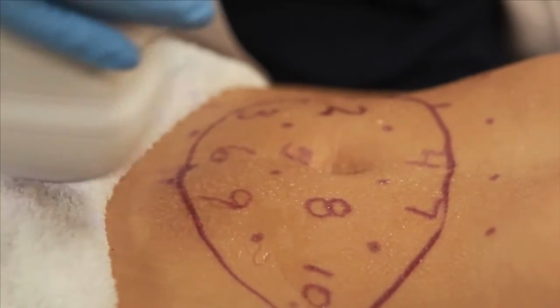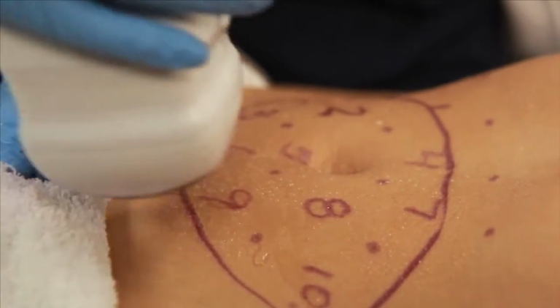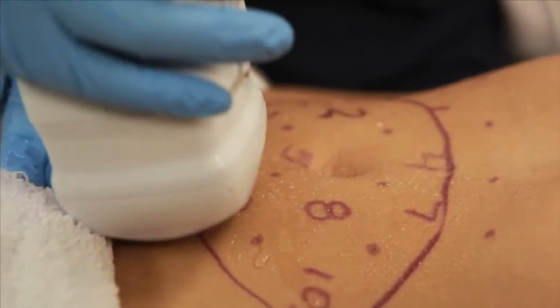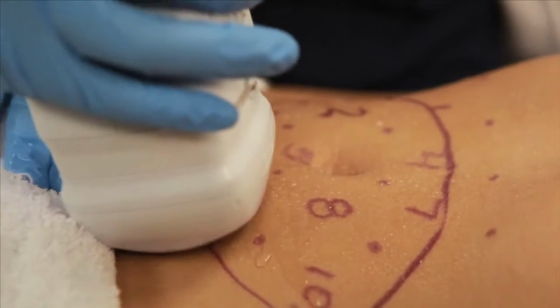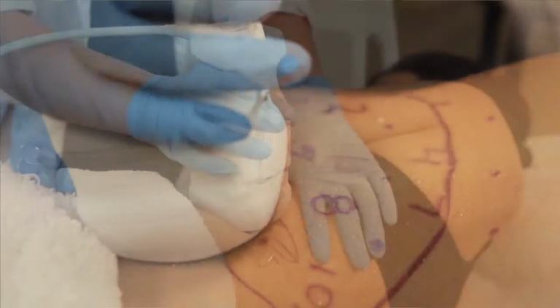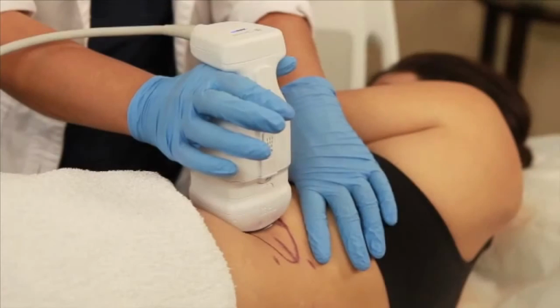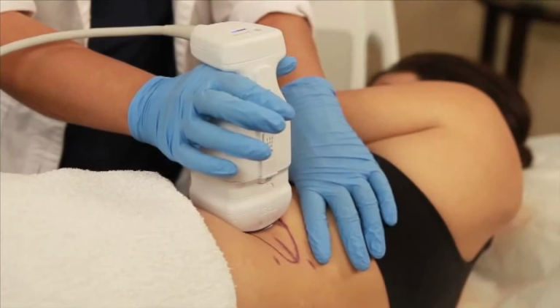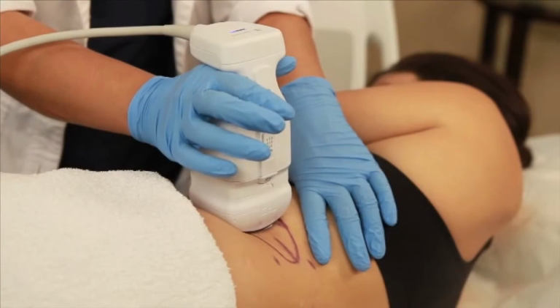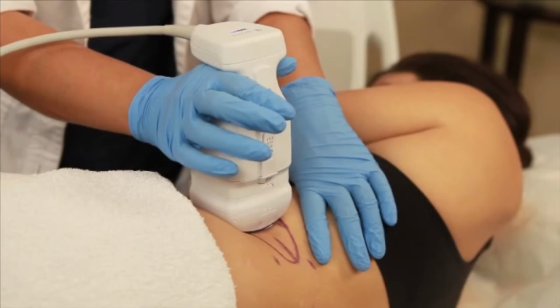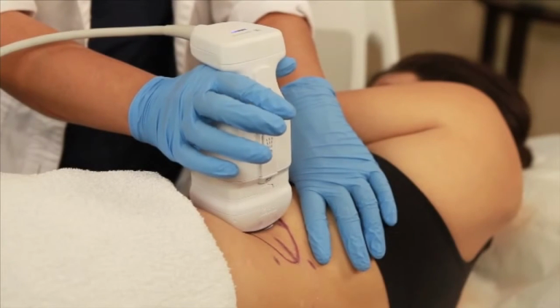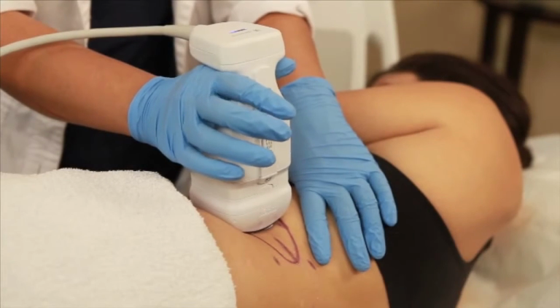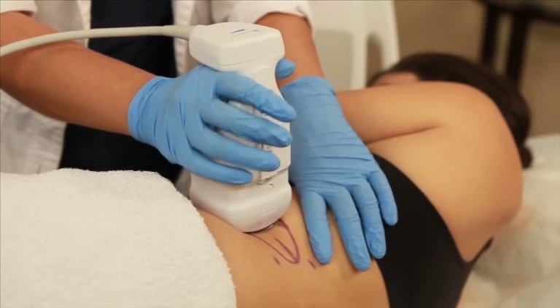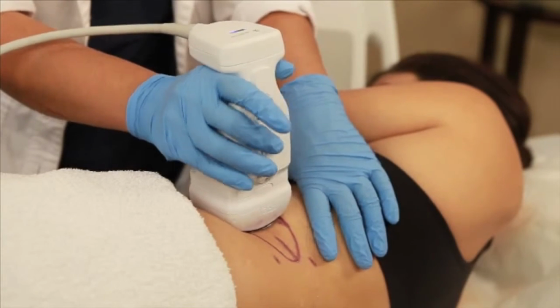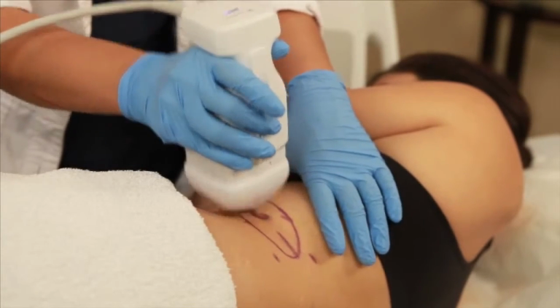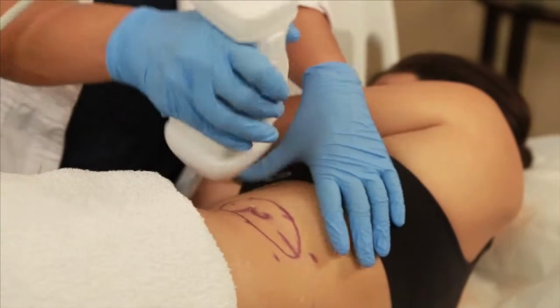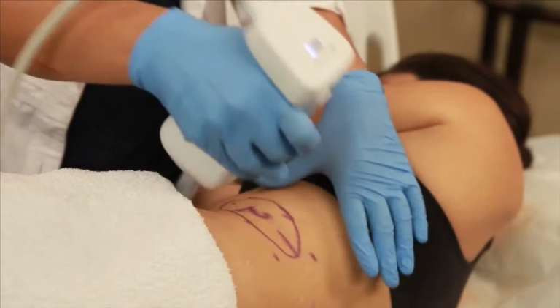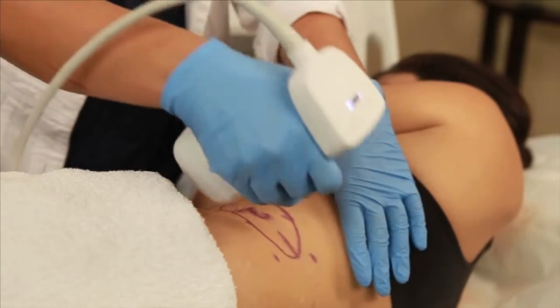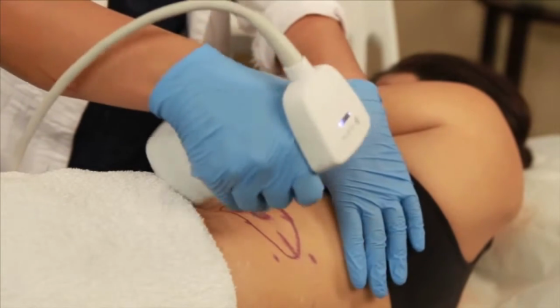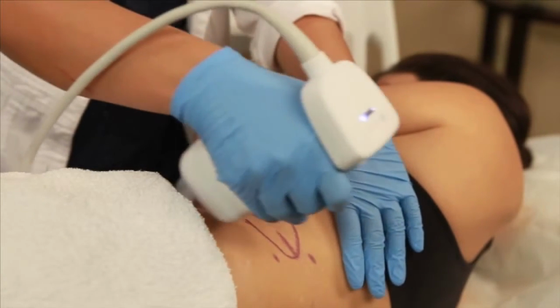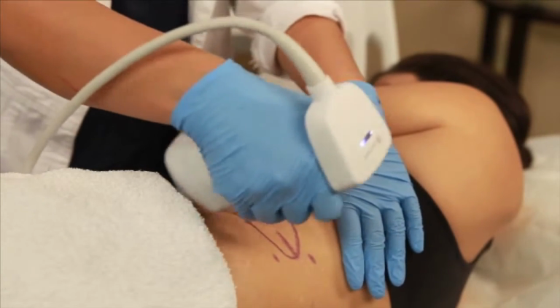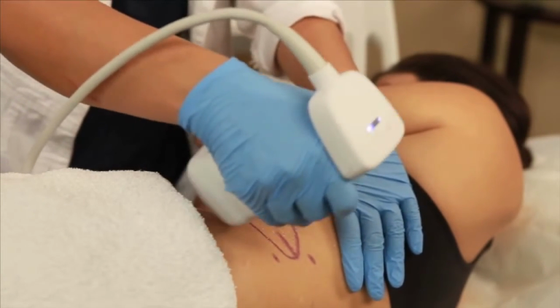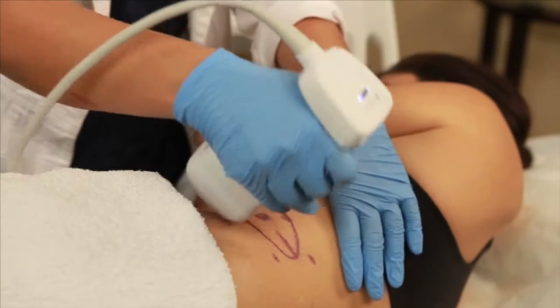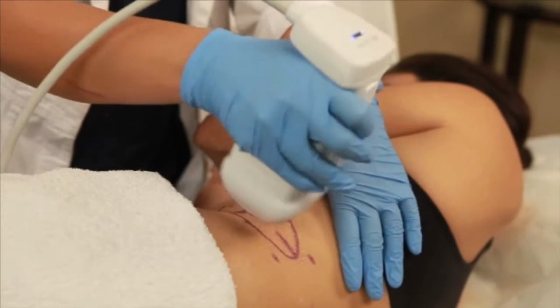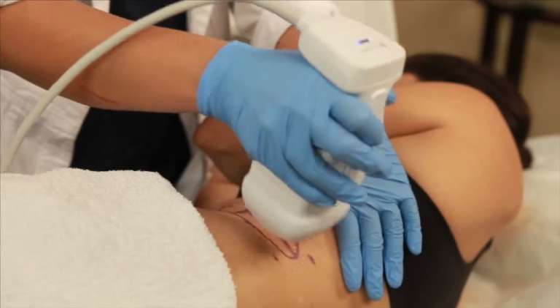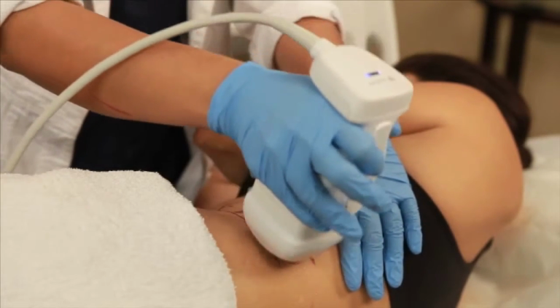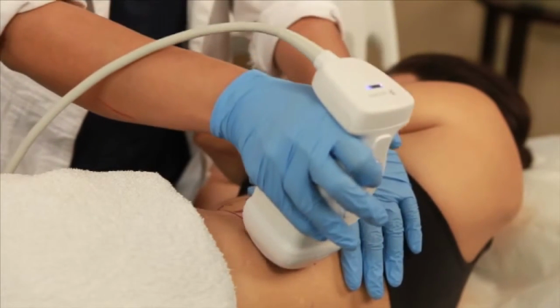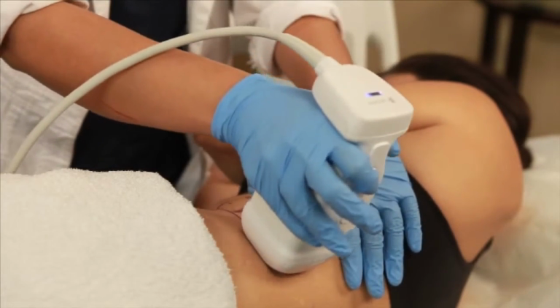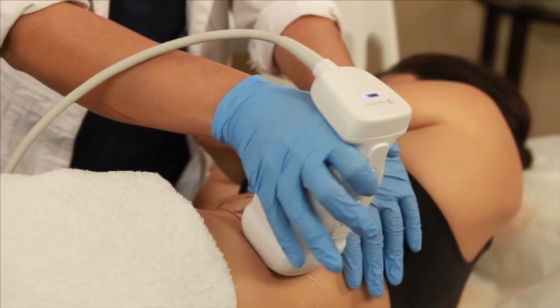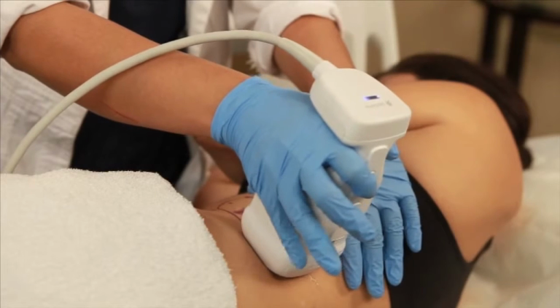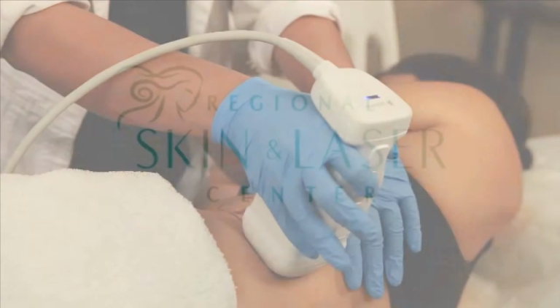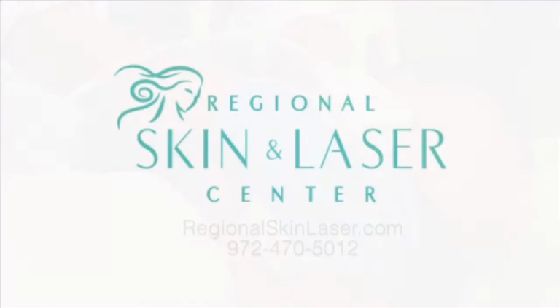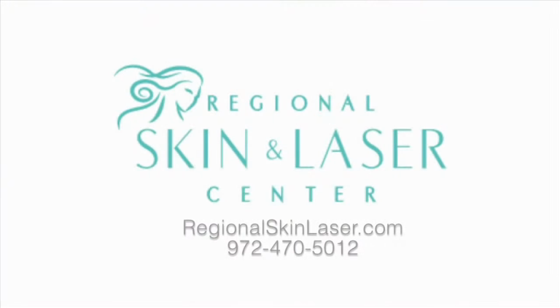After treatment, you're able to get up, move around, and go about your day. It then takes about 8 to 12 weeks to see the full results of Liposonix.